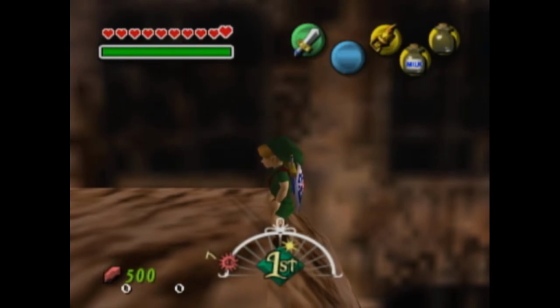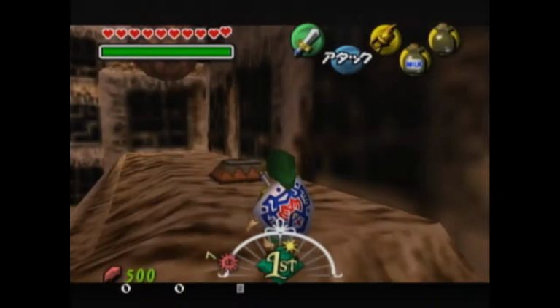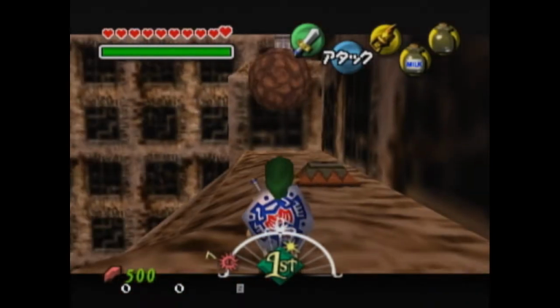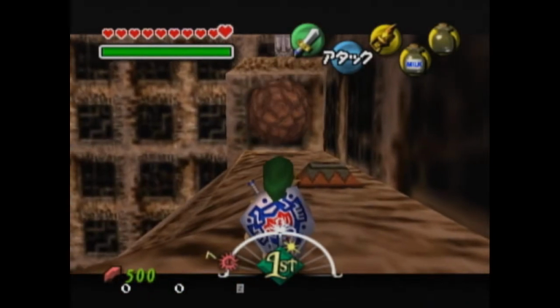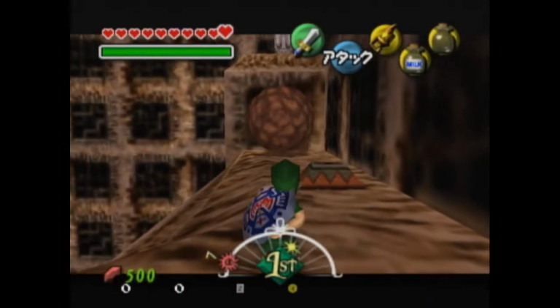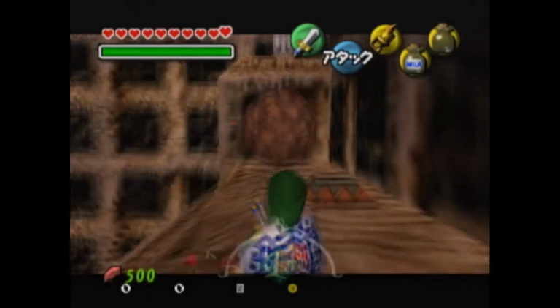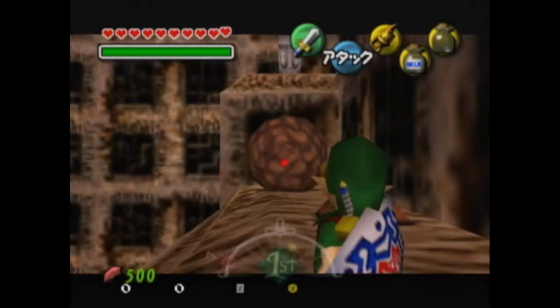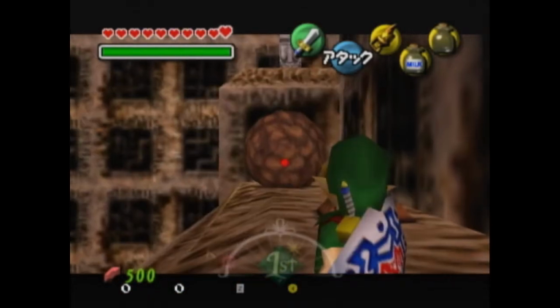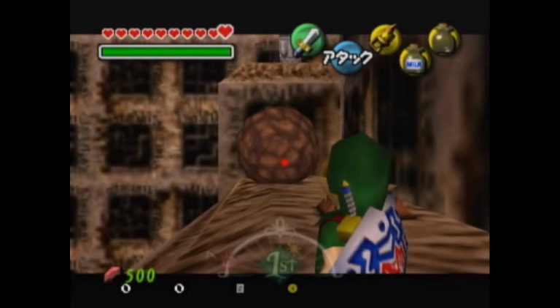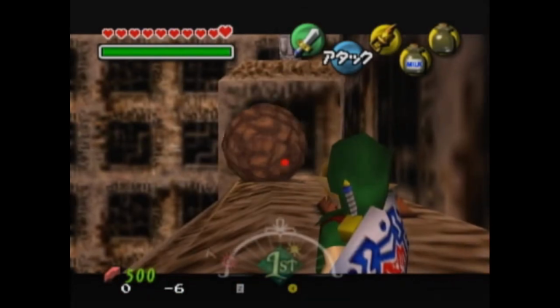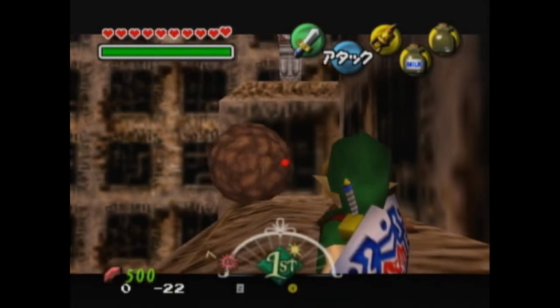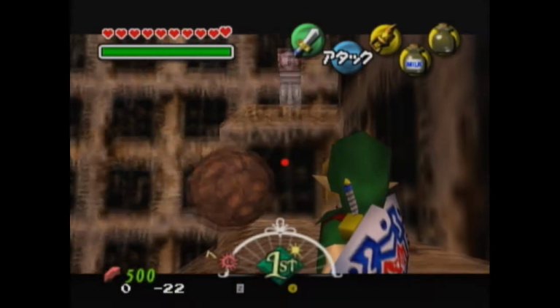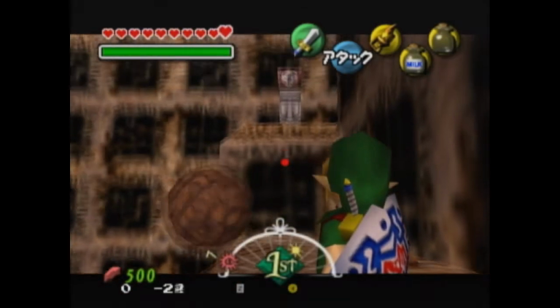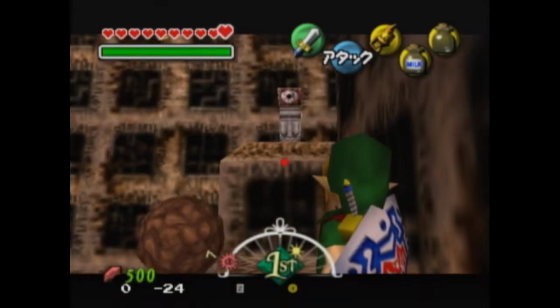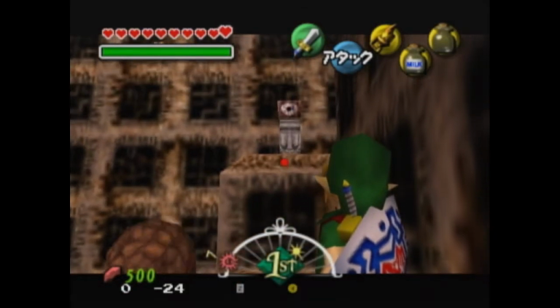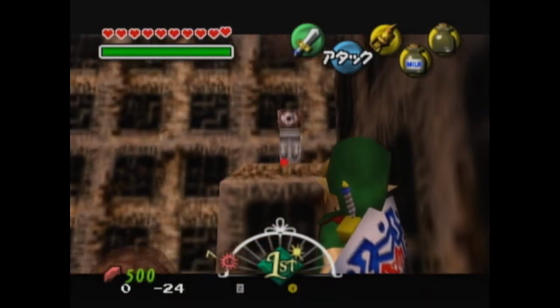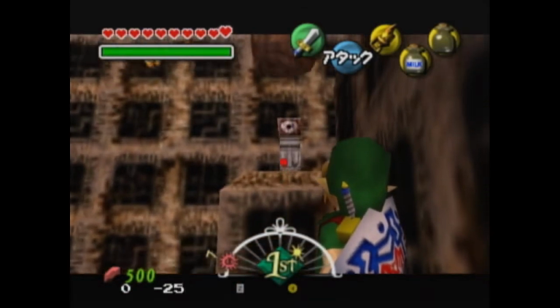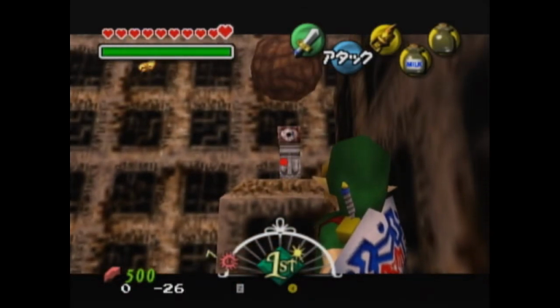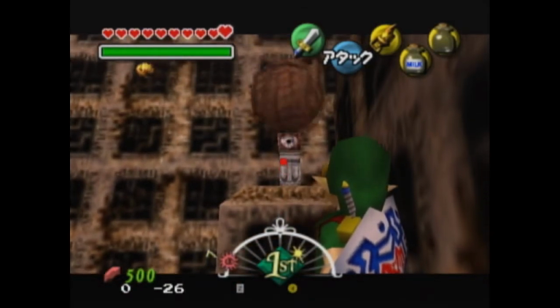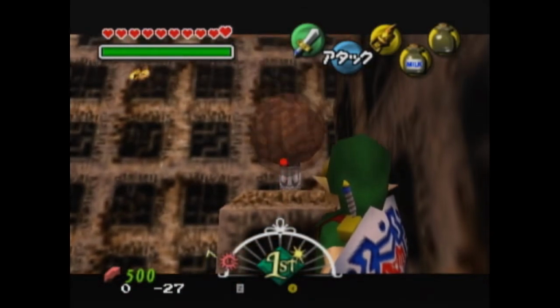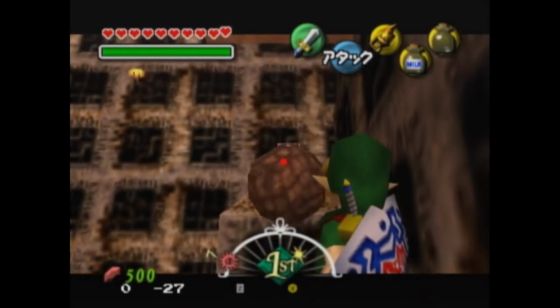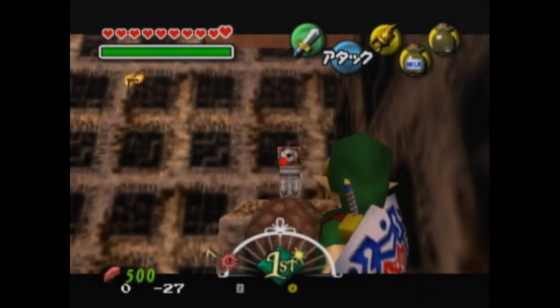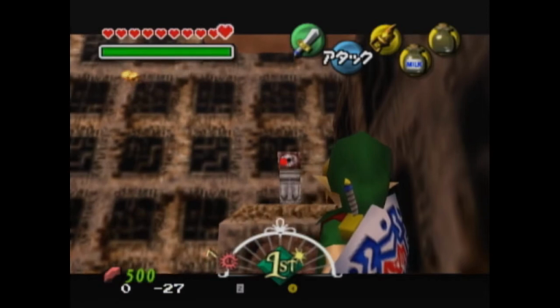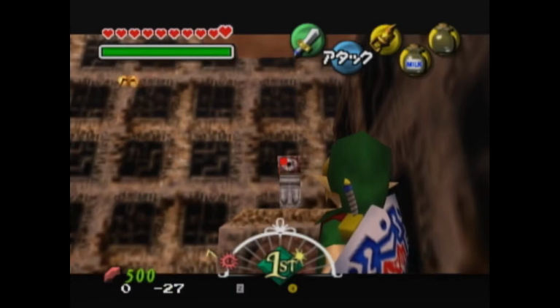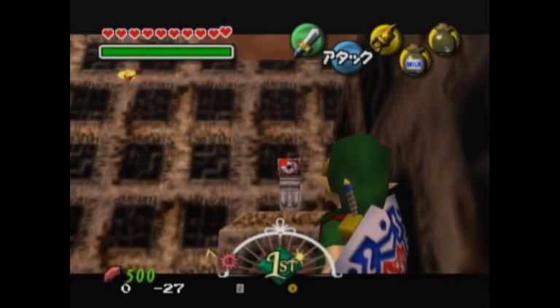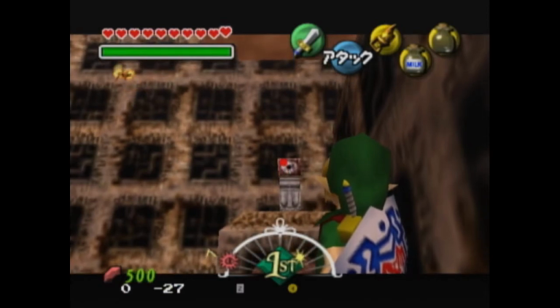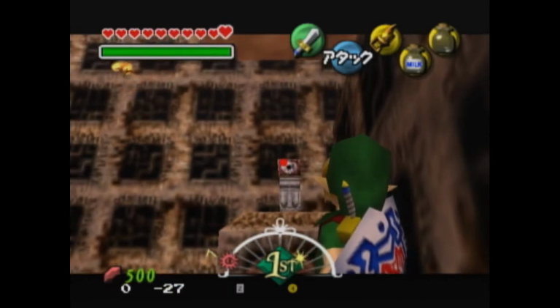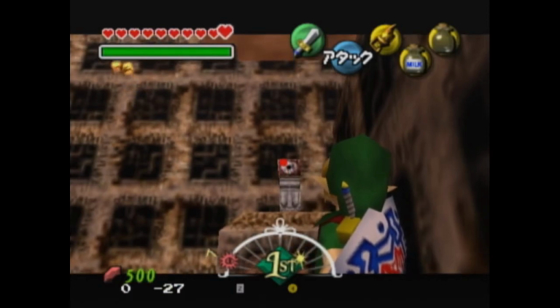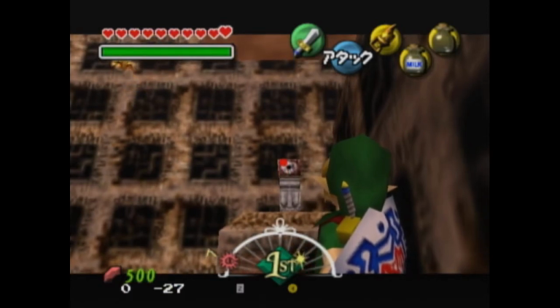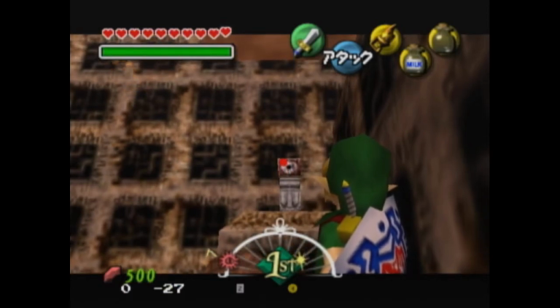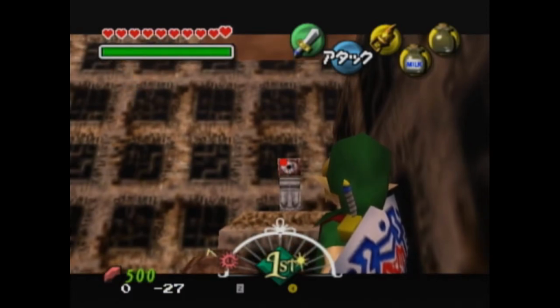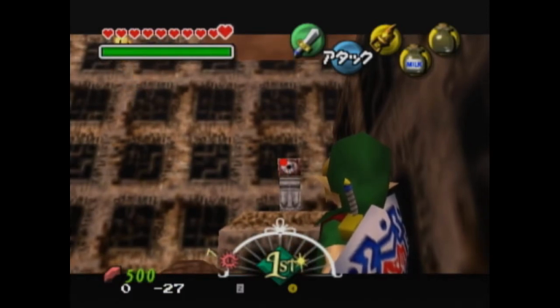Hold right and shield to end the side hop to max it out. Shield turn left — you want negative 27 on the input, and that's gonna give you the top point.